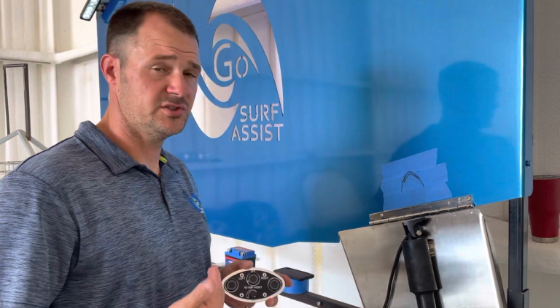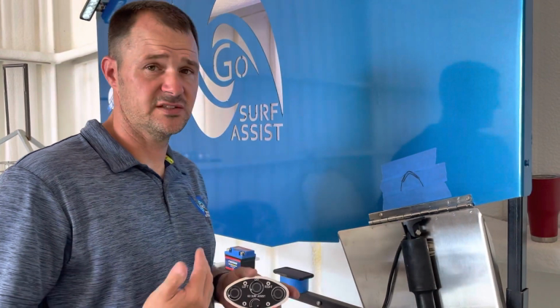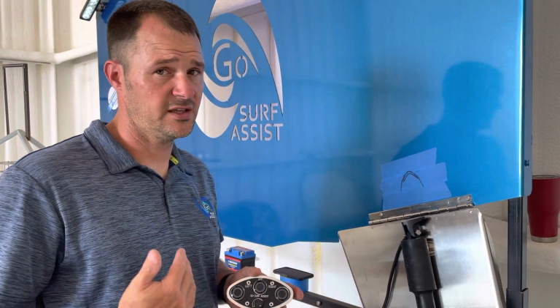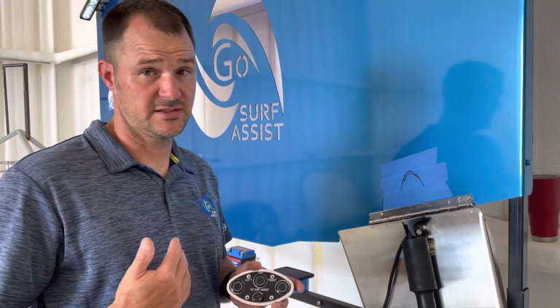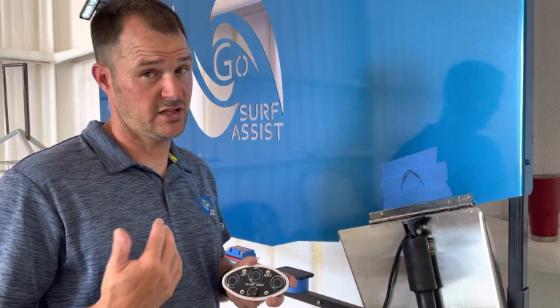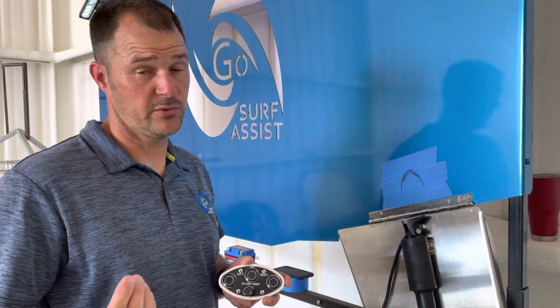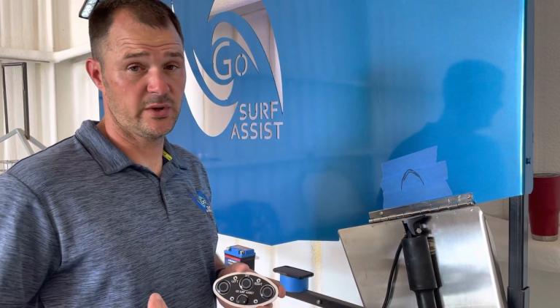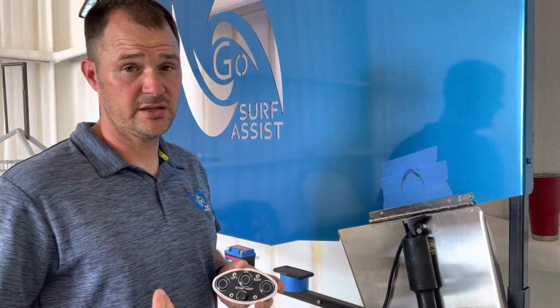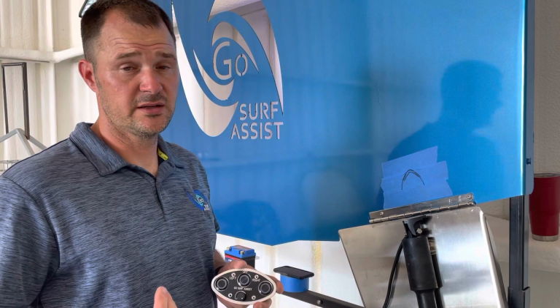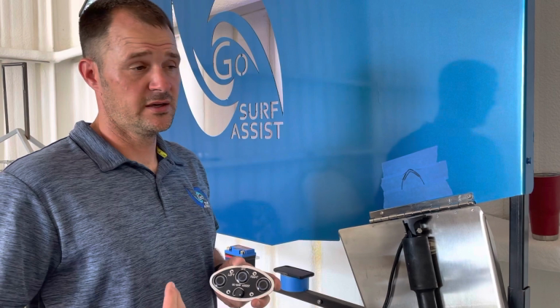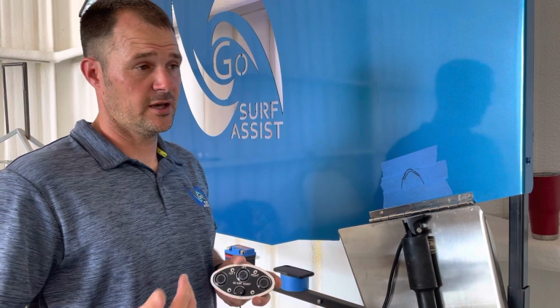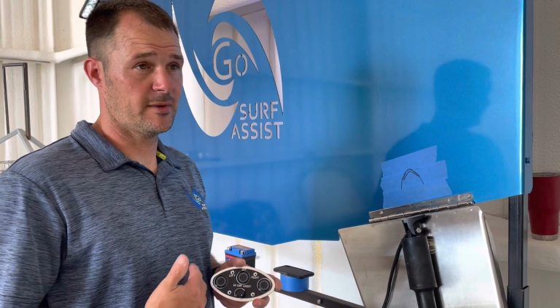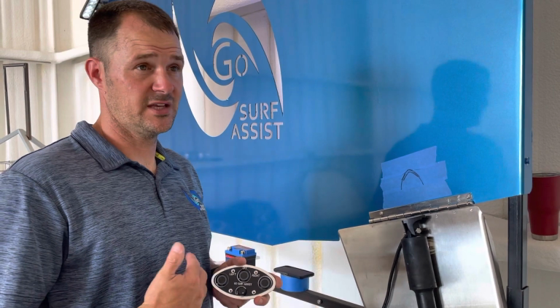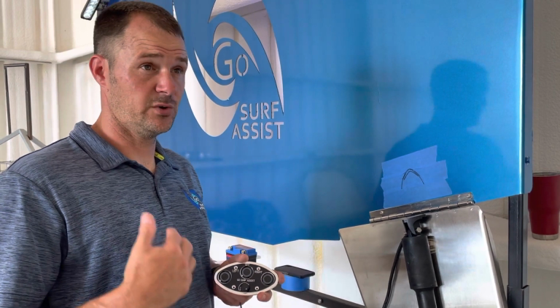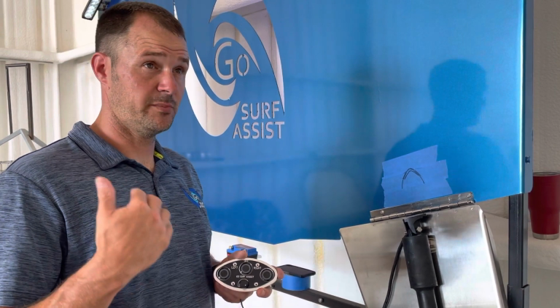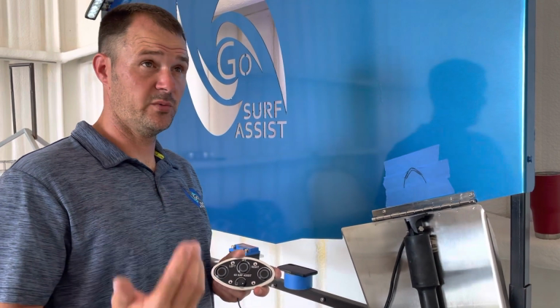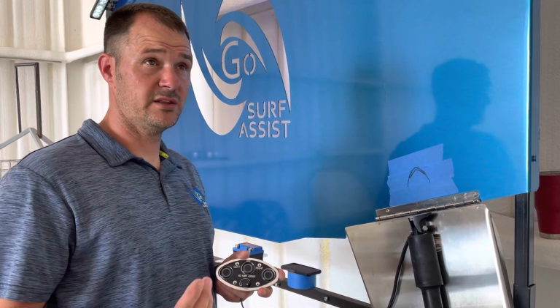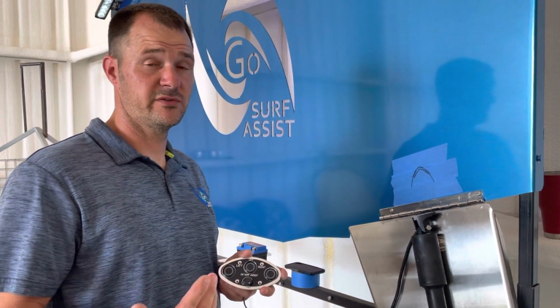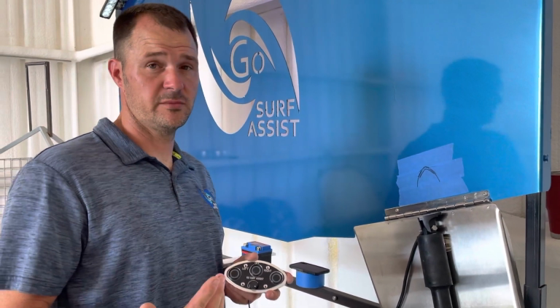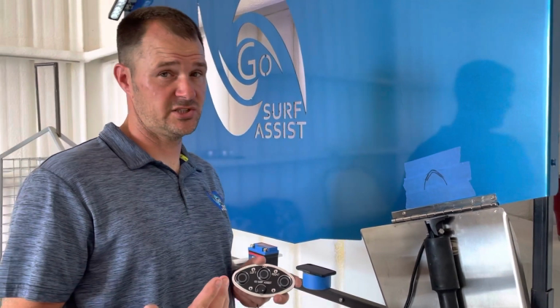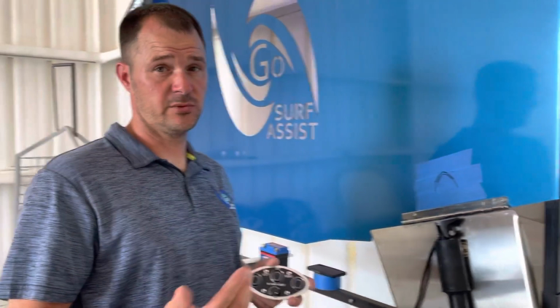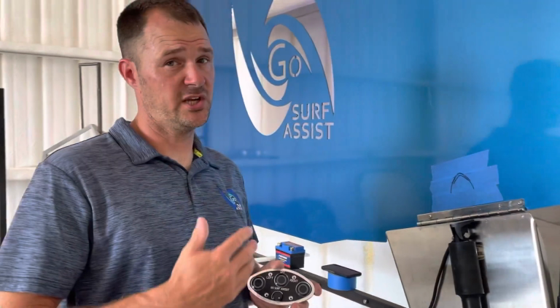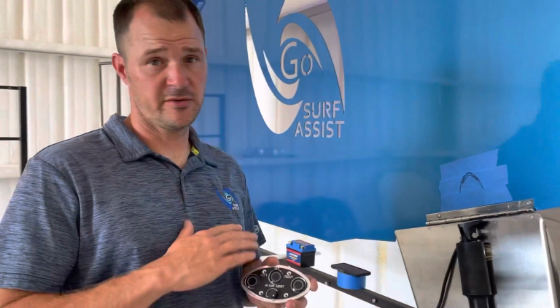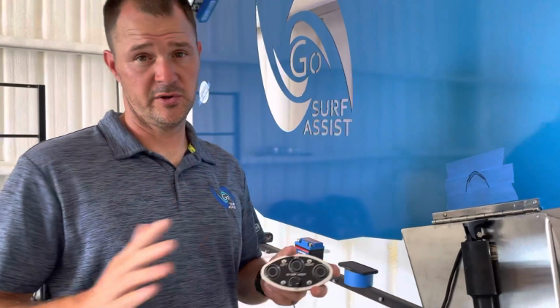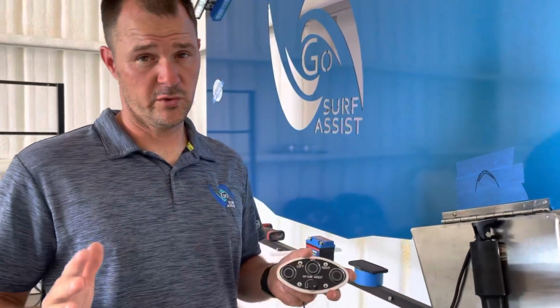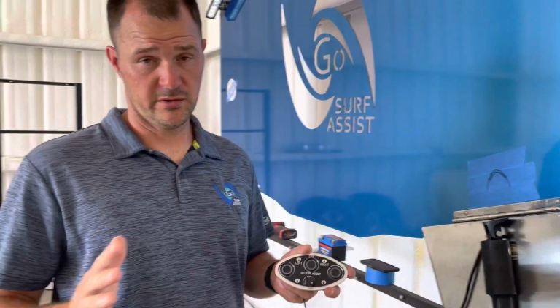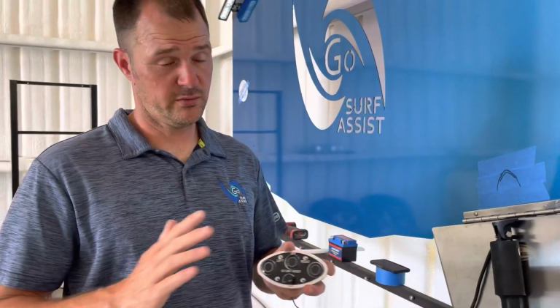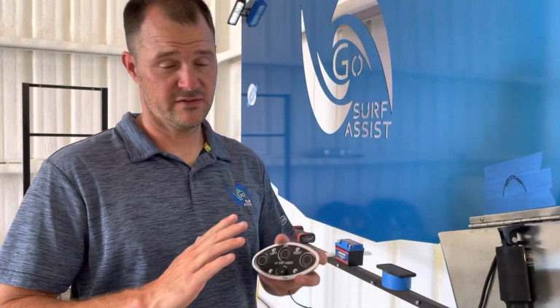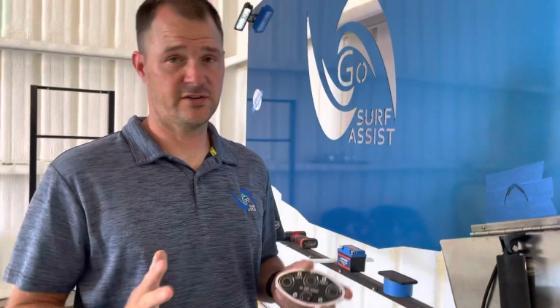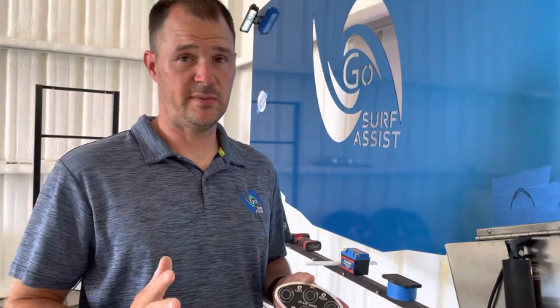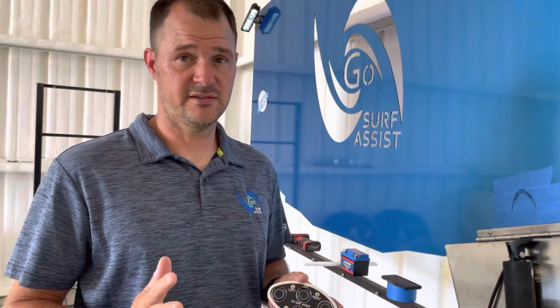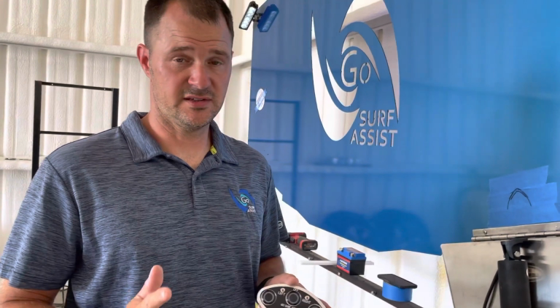GSA likes a lot of rear weight. I'm not saying you don't want to put weight in the front, but I generally never put more than what the factory ballast is.